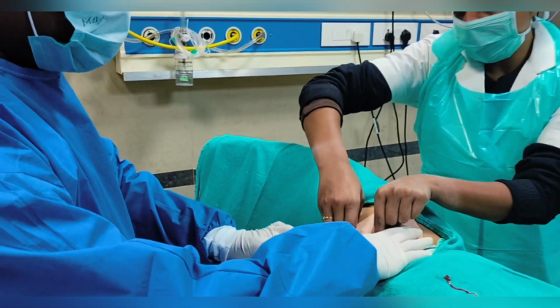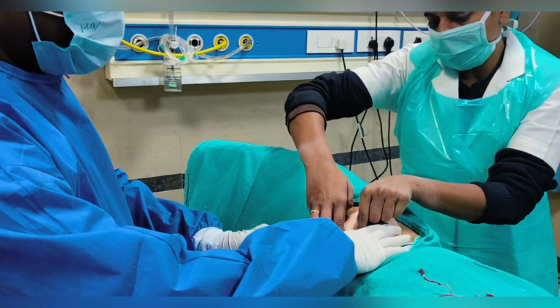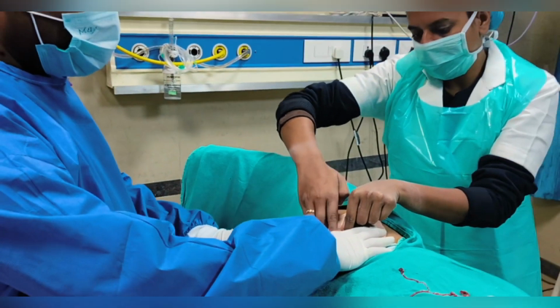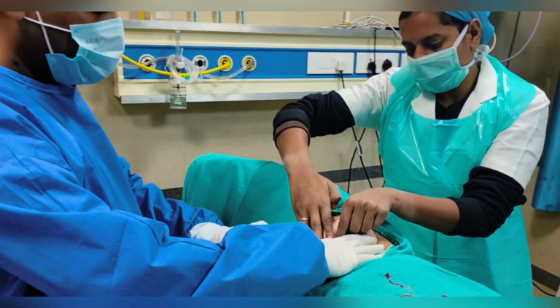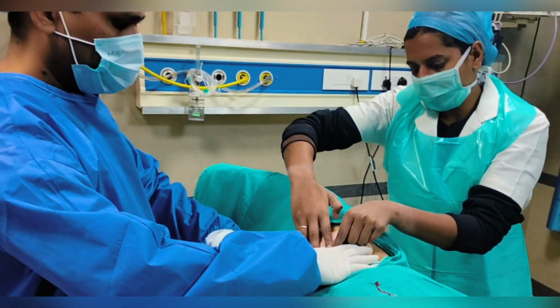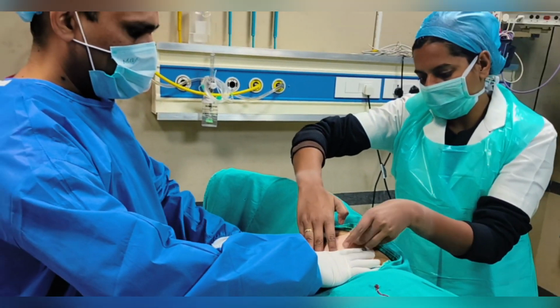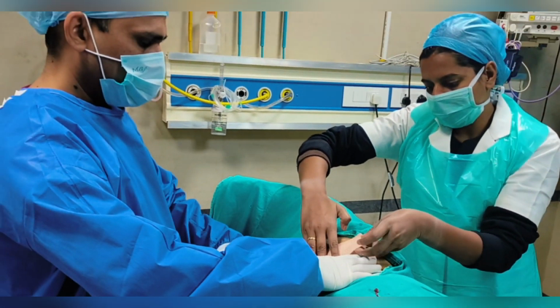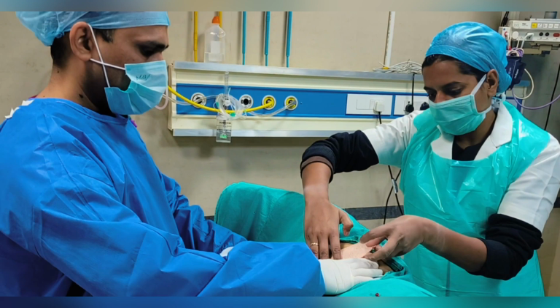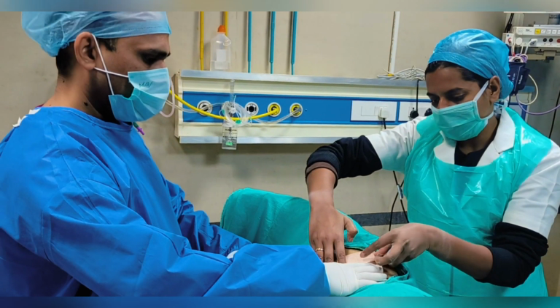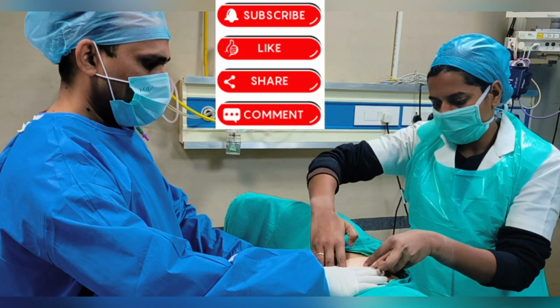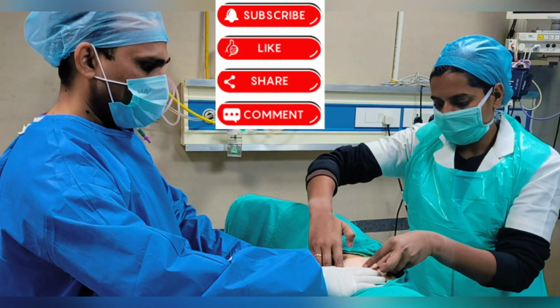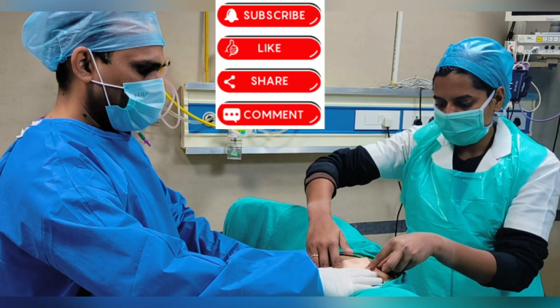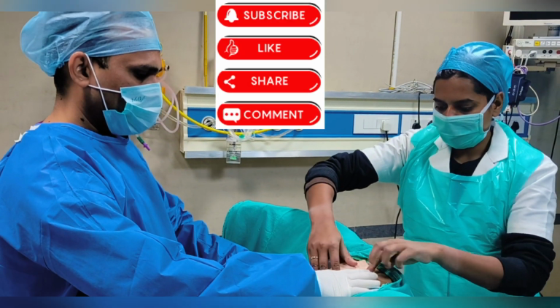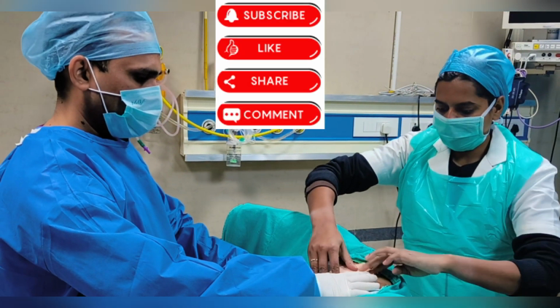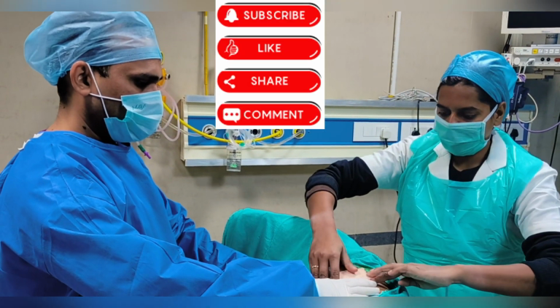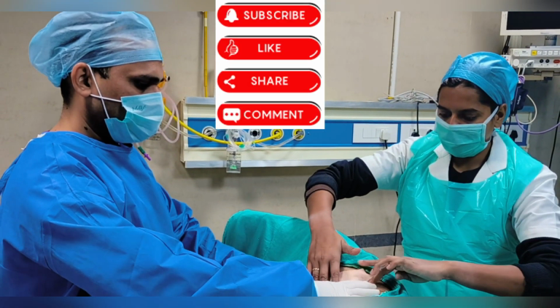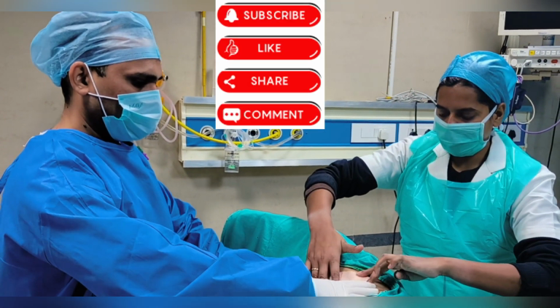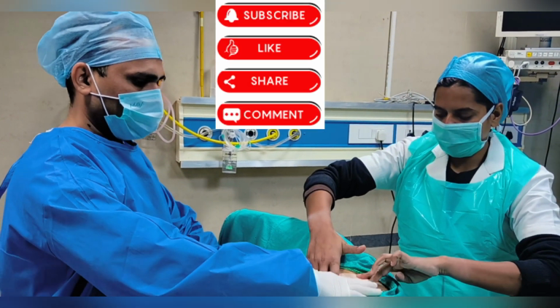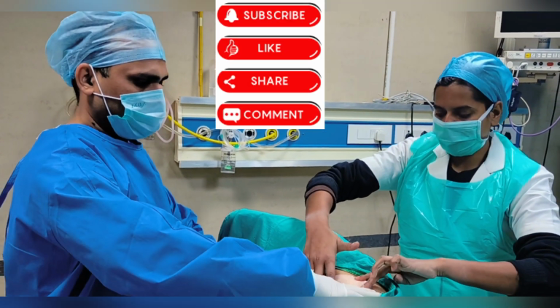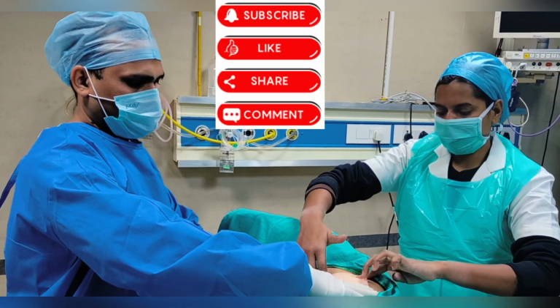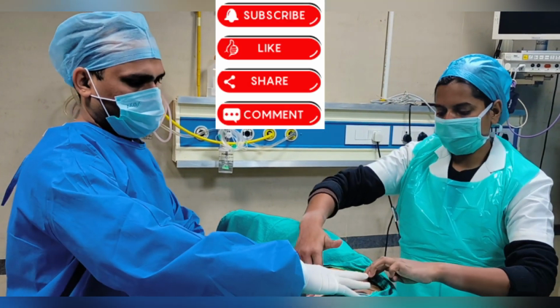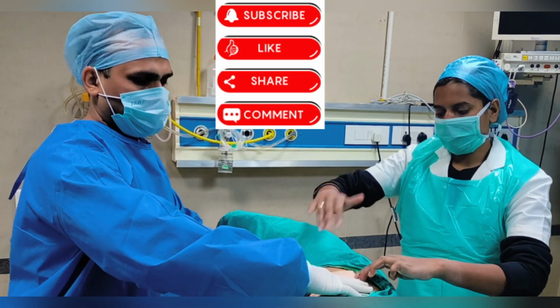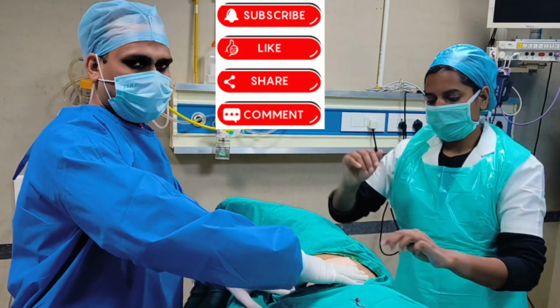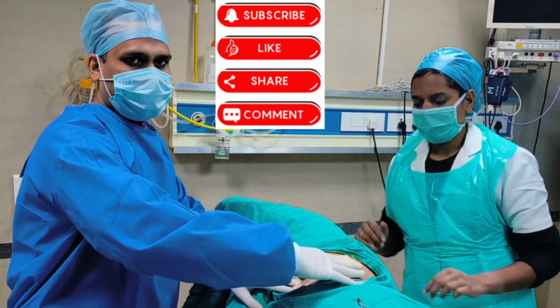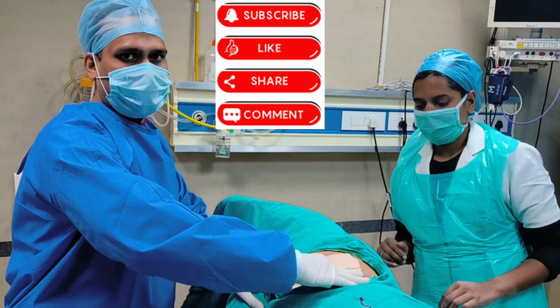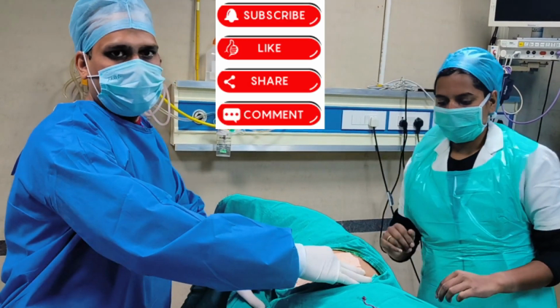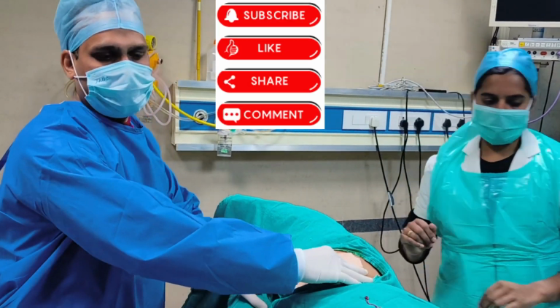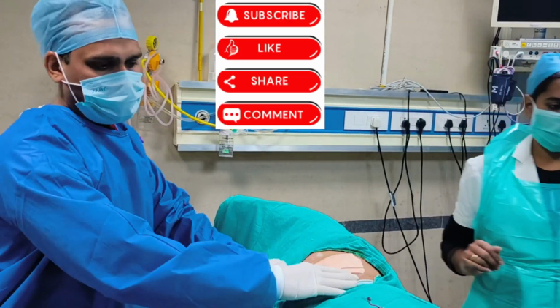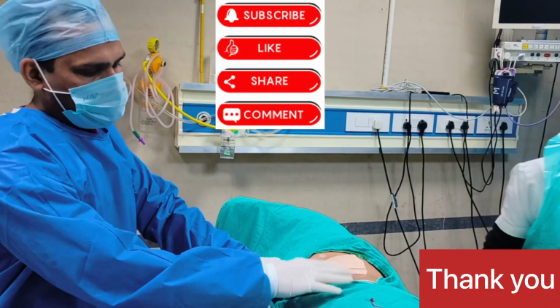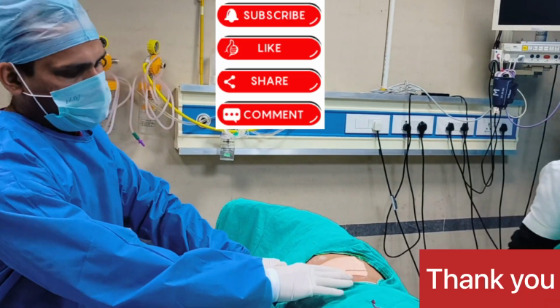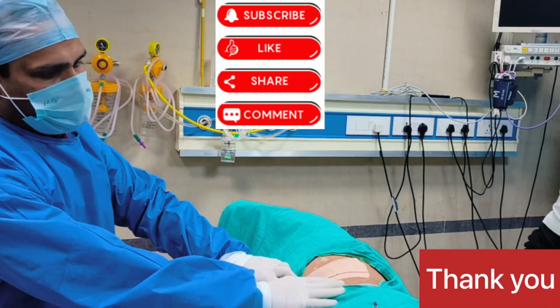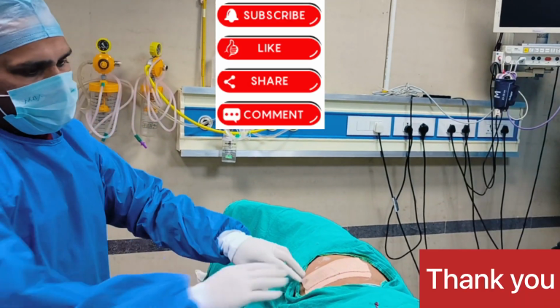If you like this procedure please like it, share it with your friends, and subscribe. Thank you.